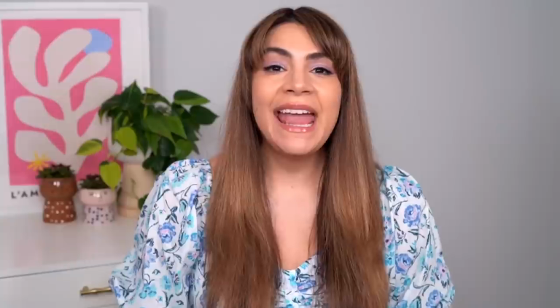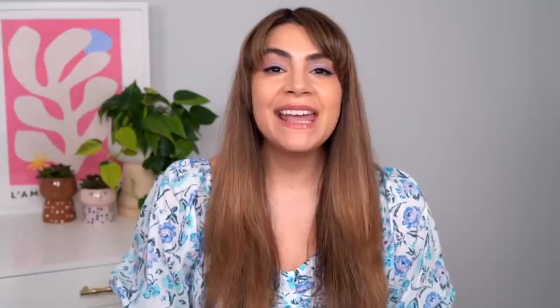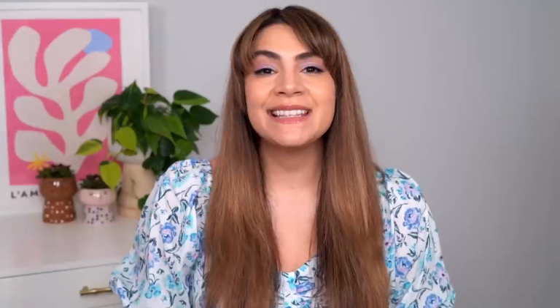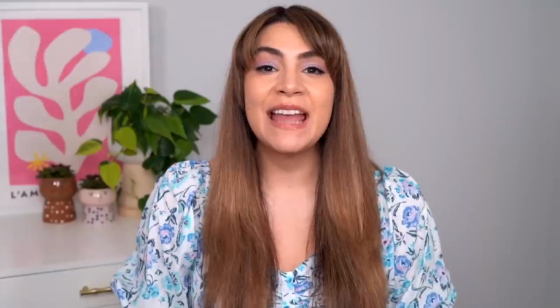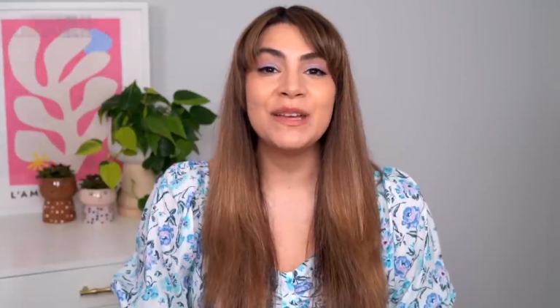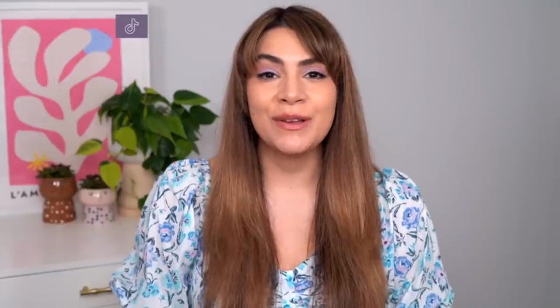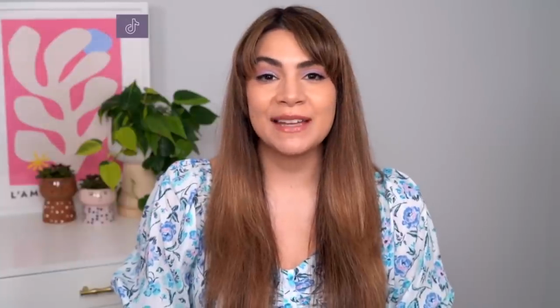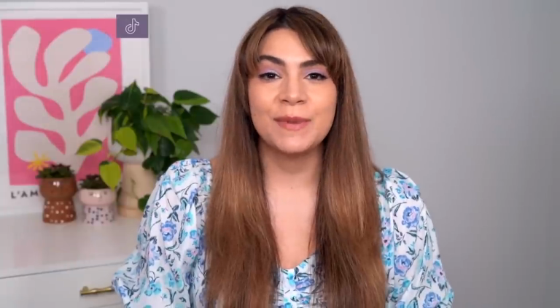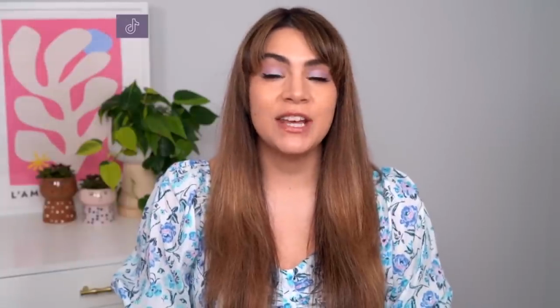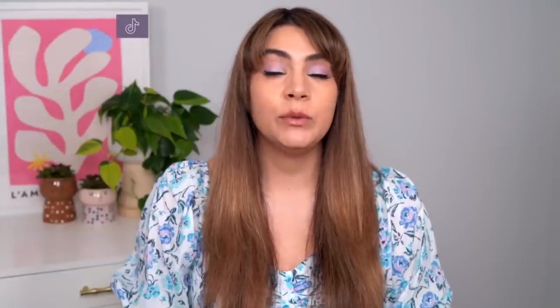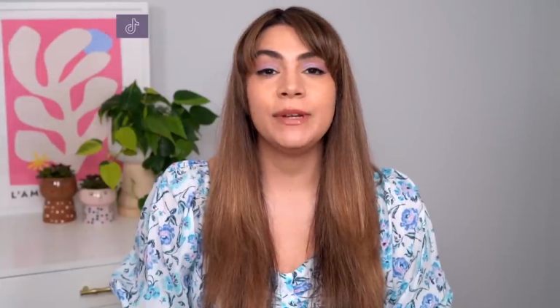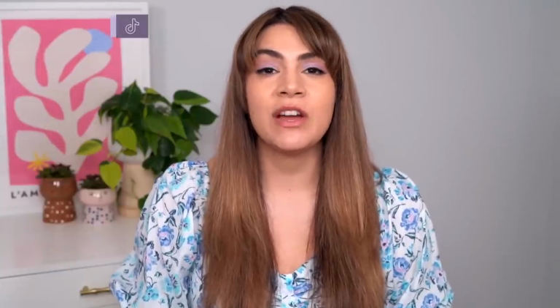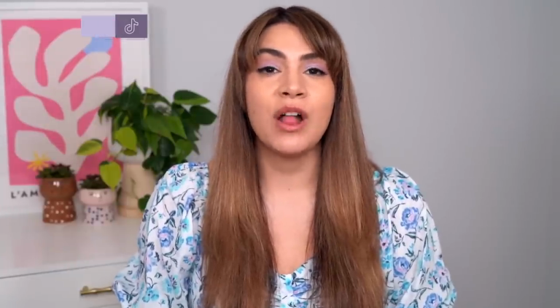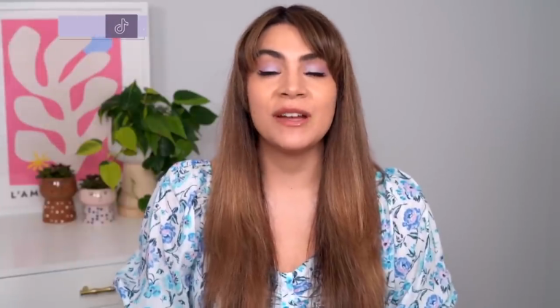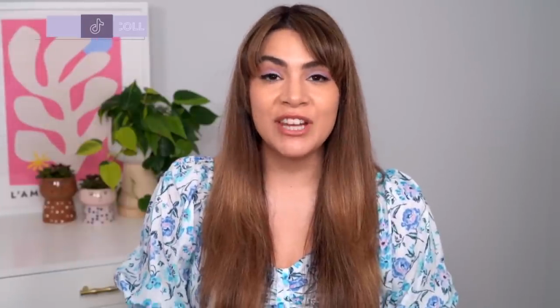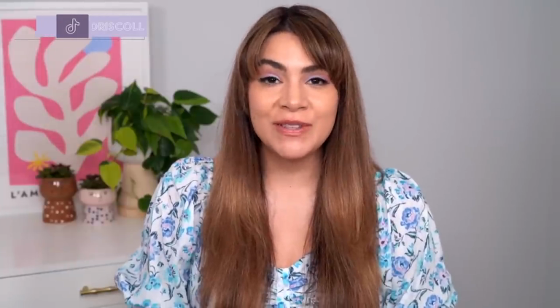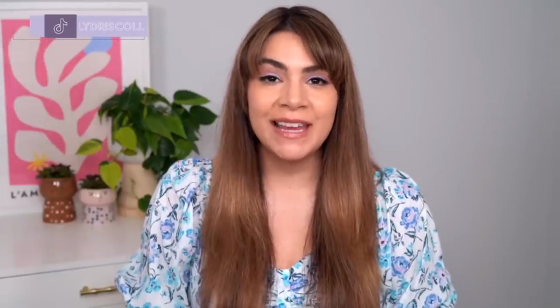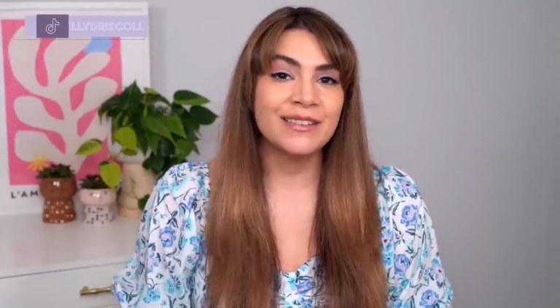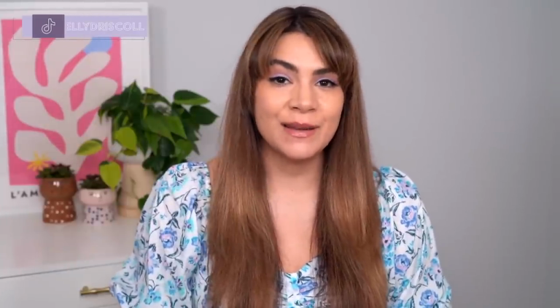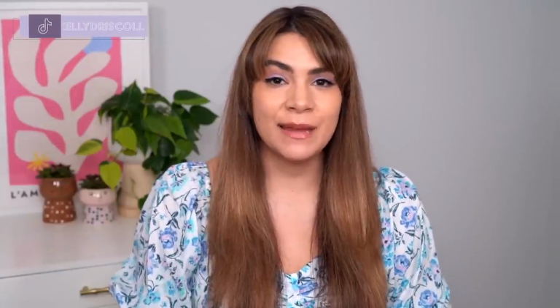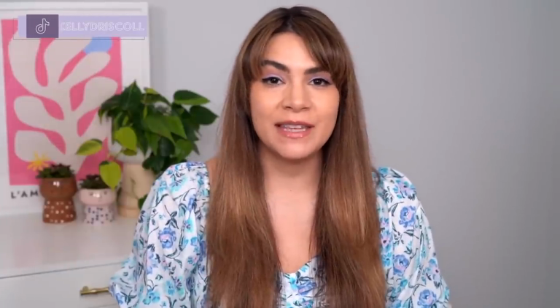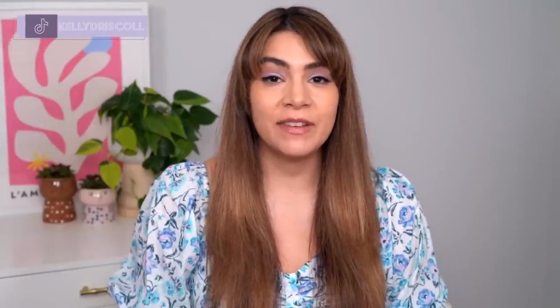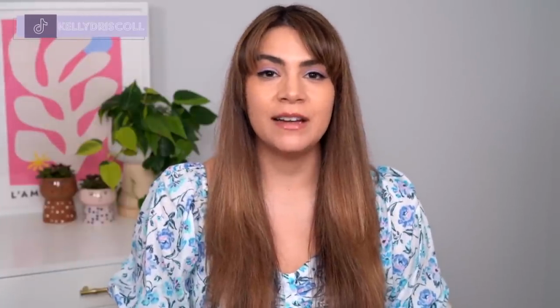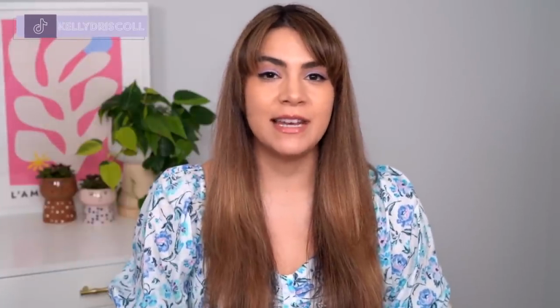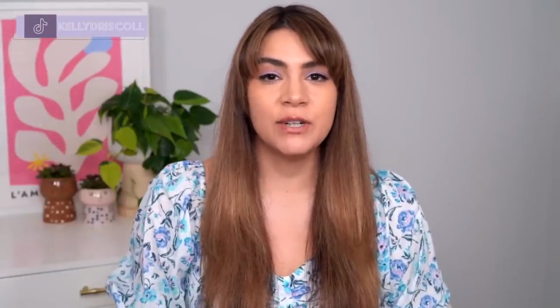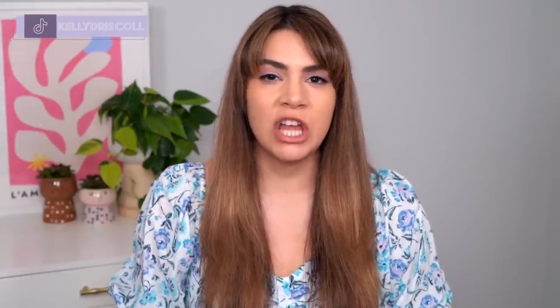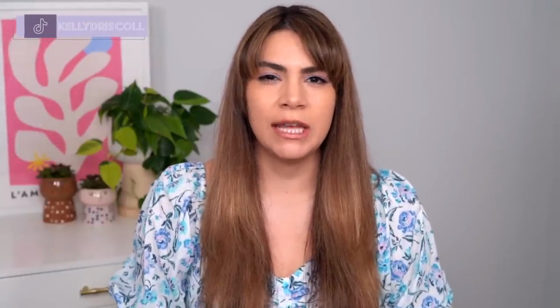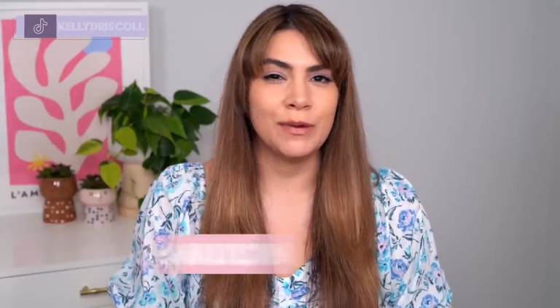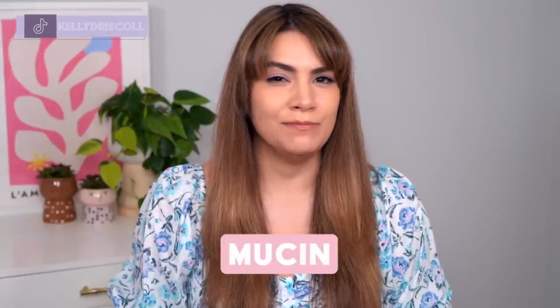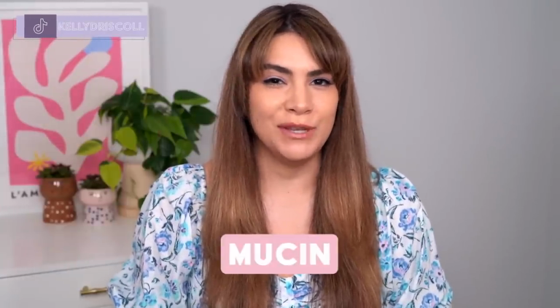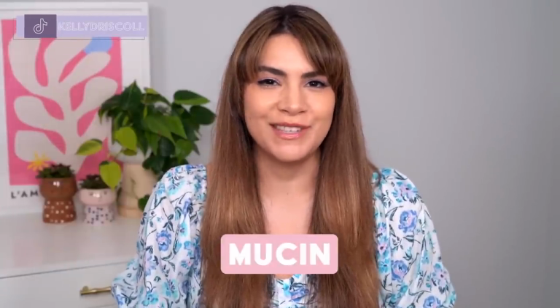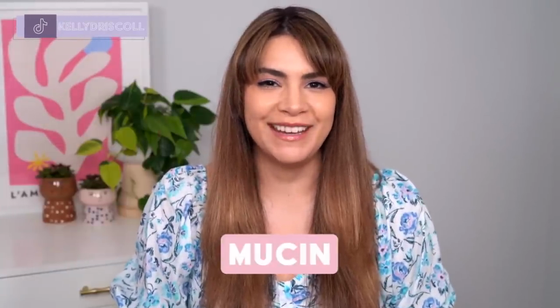Hey, it's Kelly. Welcome back to my channel where we talk all about gentle skincare, sometimes self-care, and today we're talking mucin.